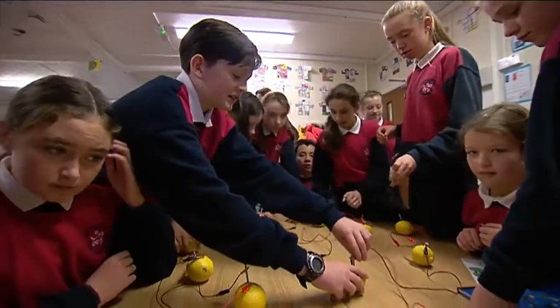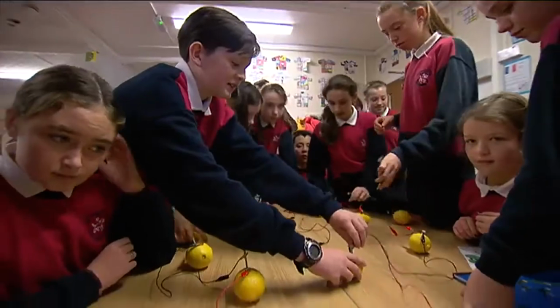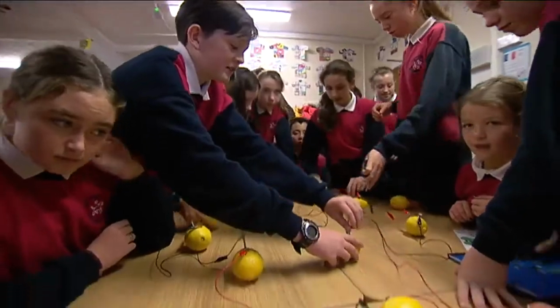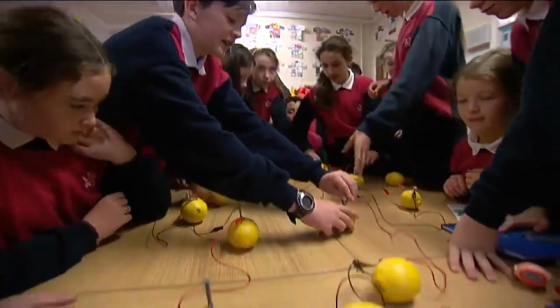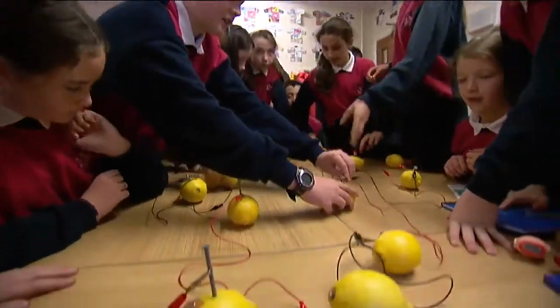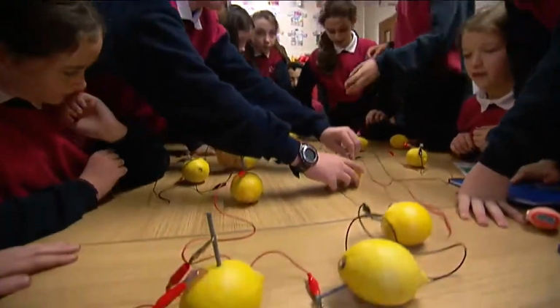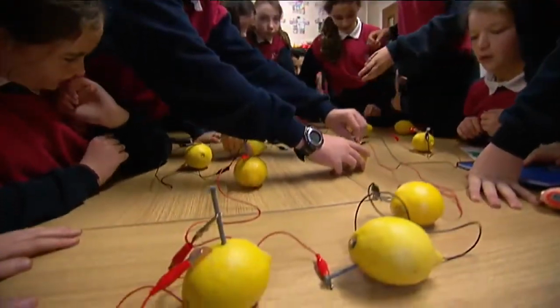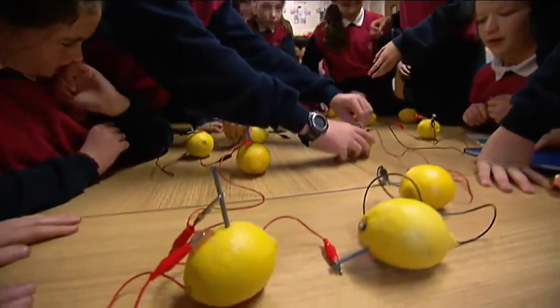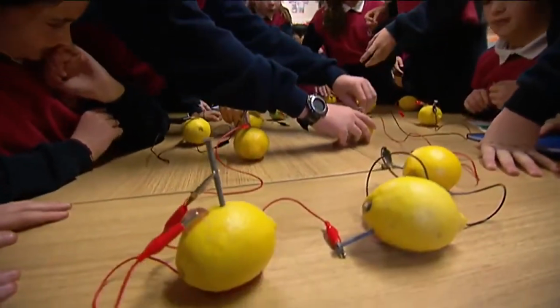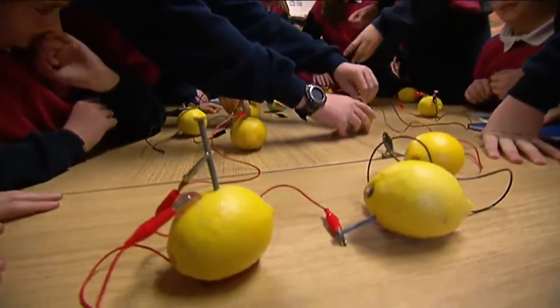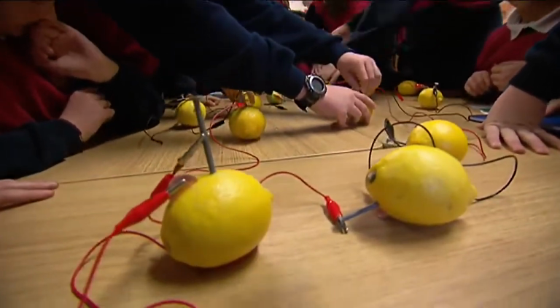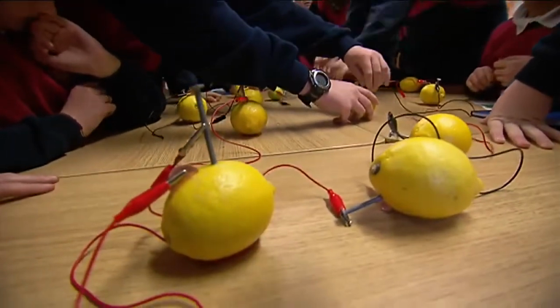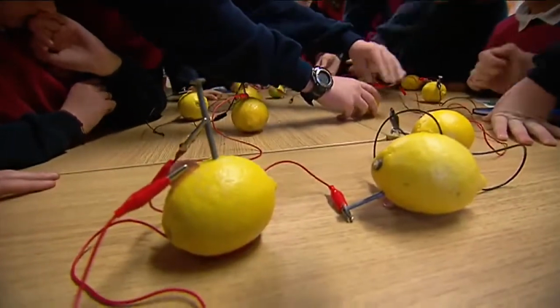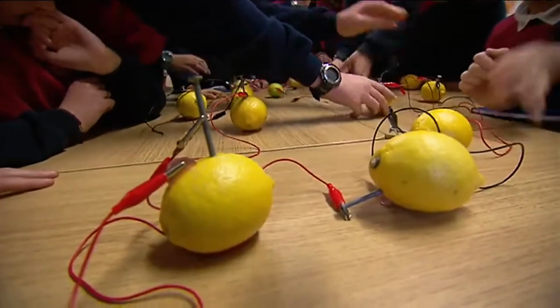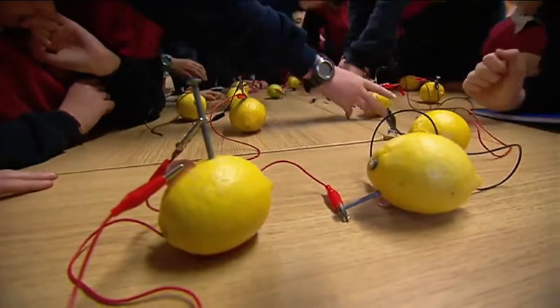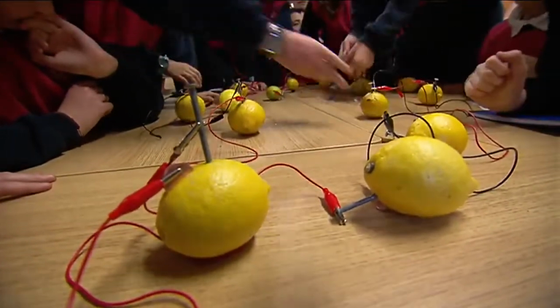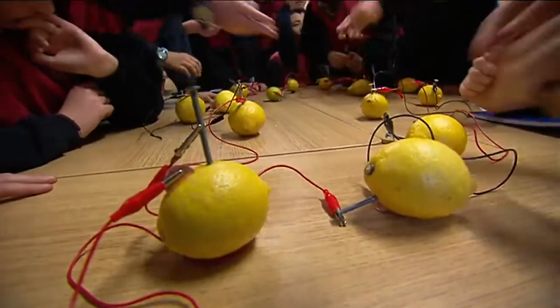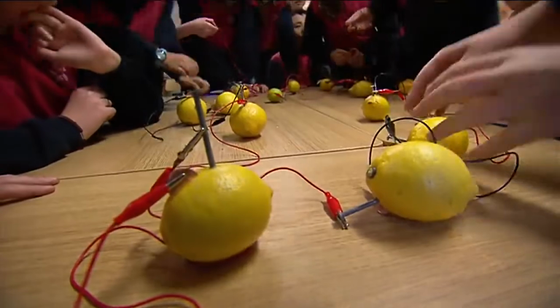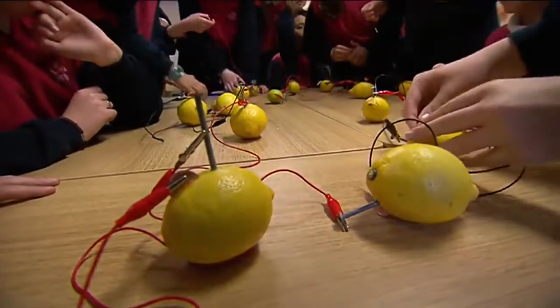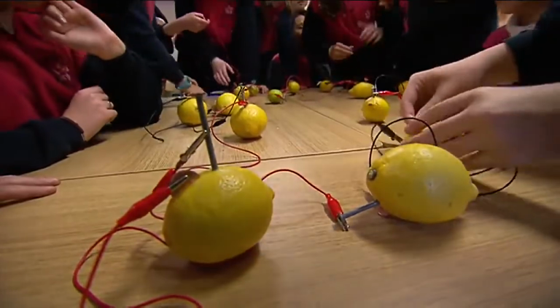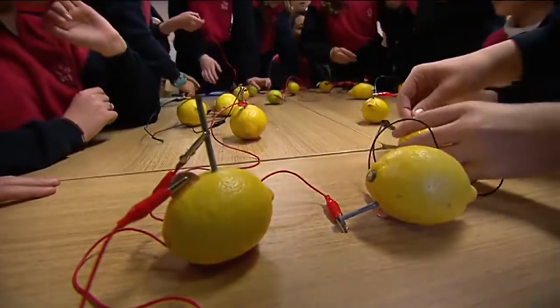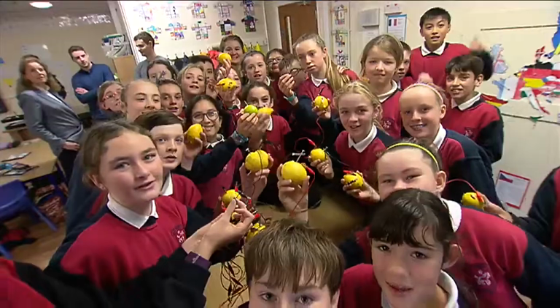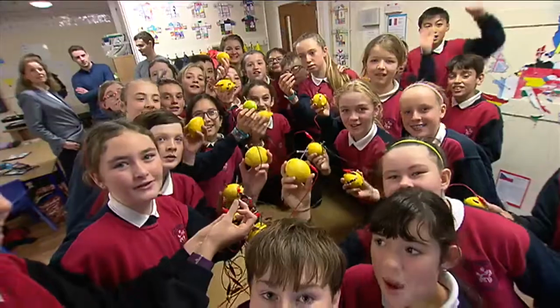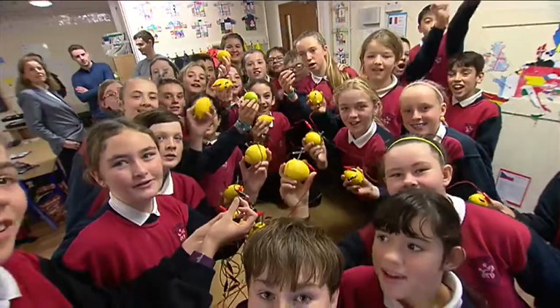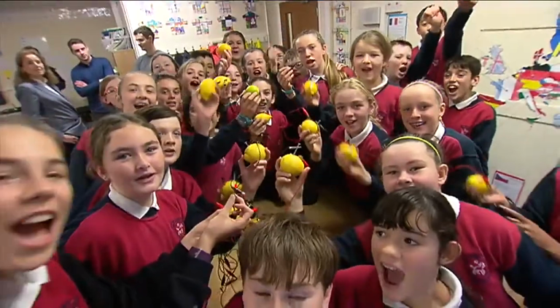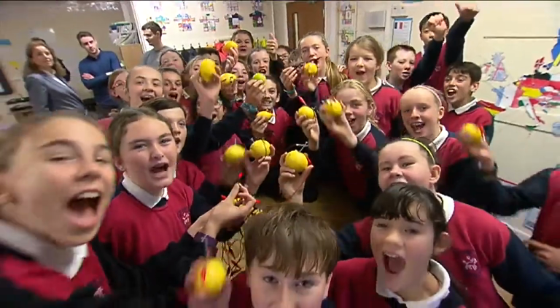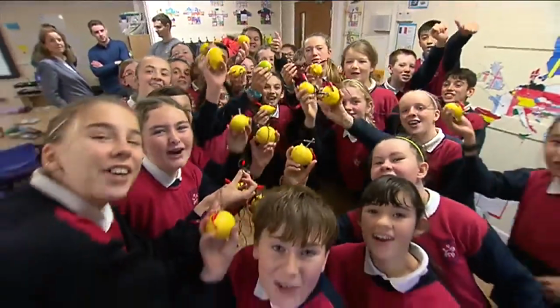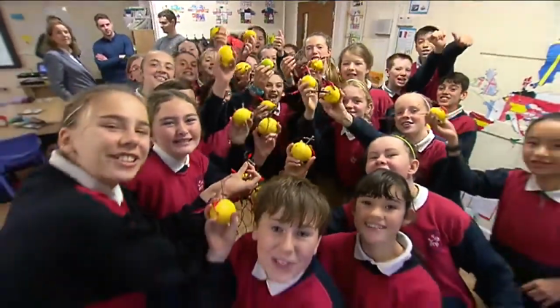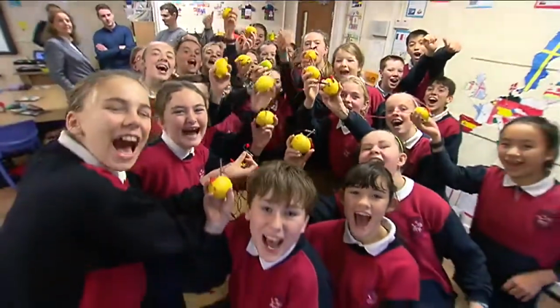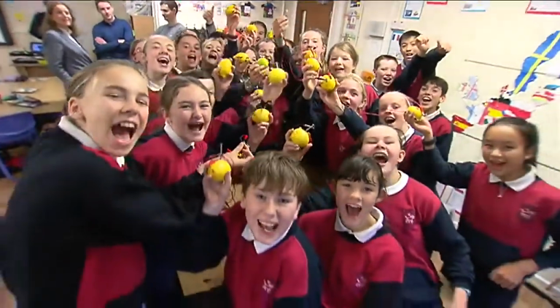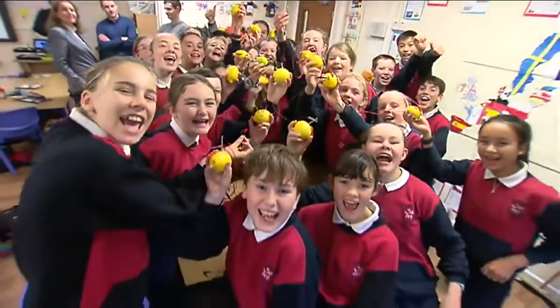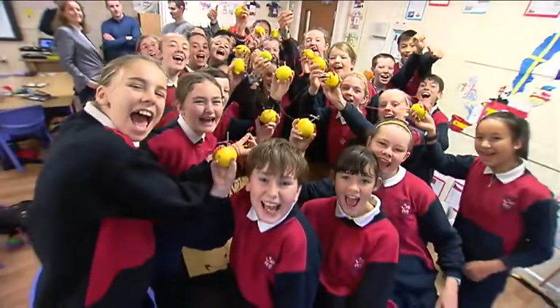These bright sparks know that when life gives you lemons, make a battery. Go Science!